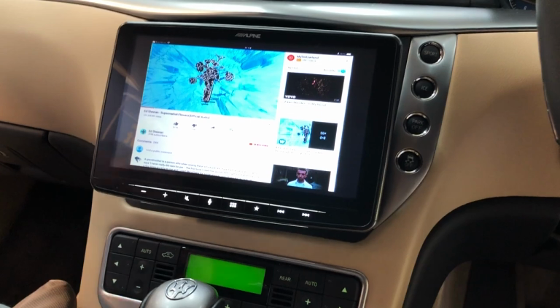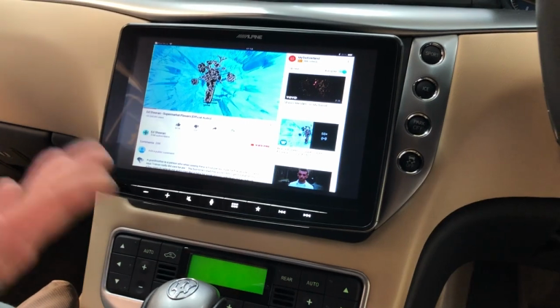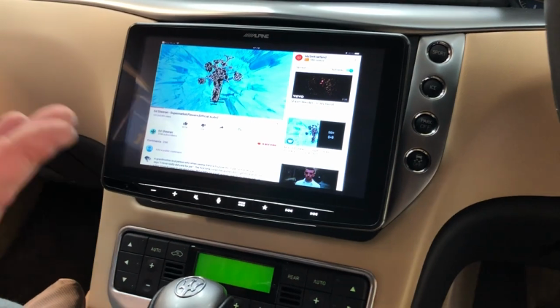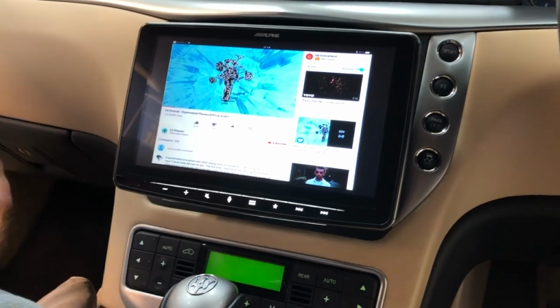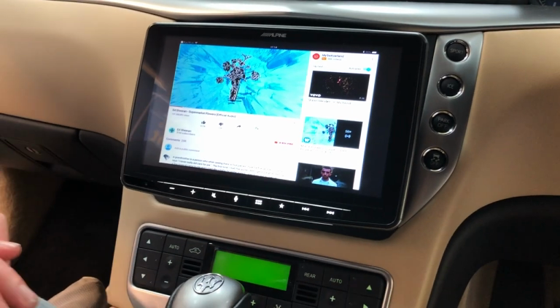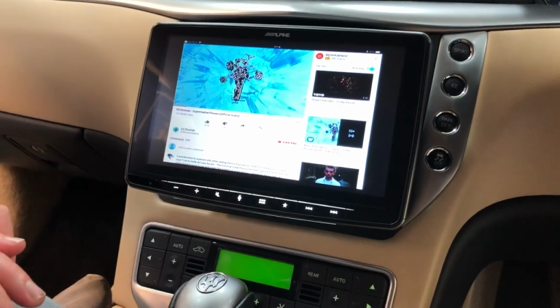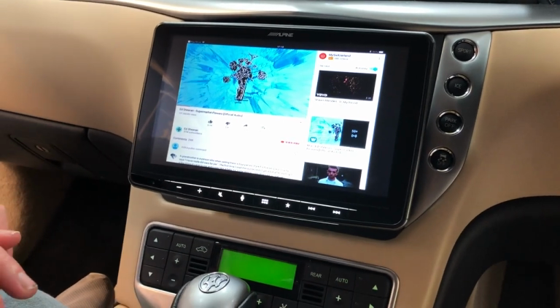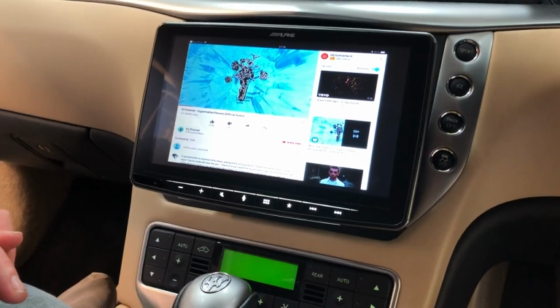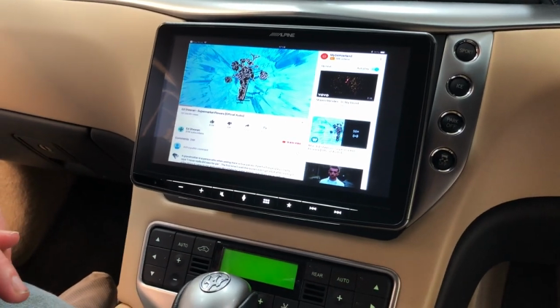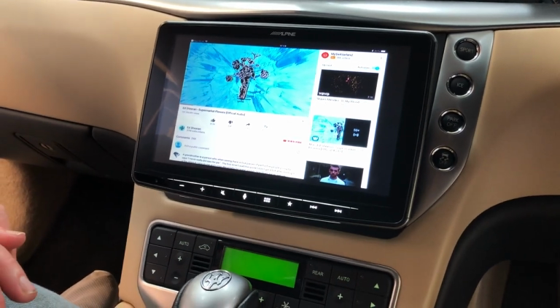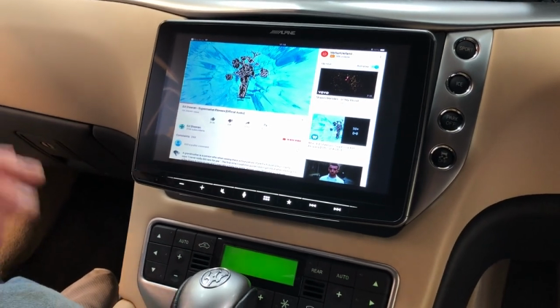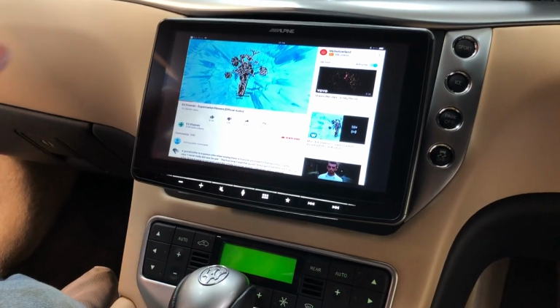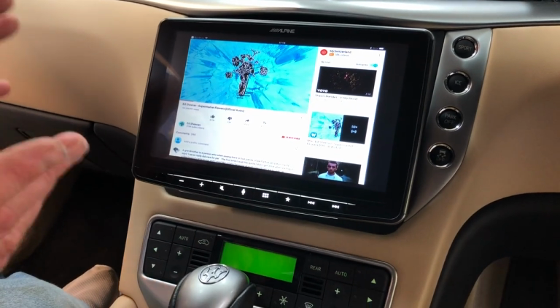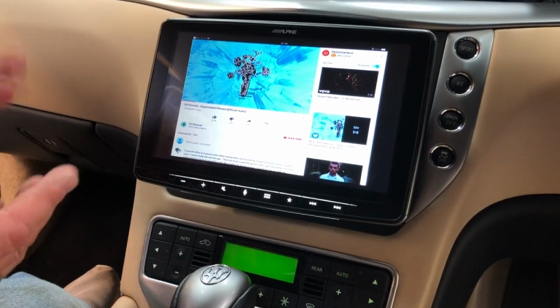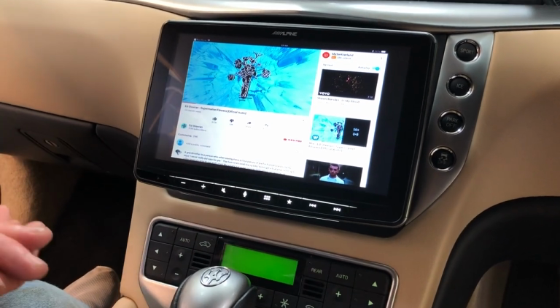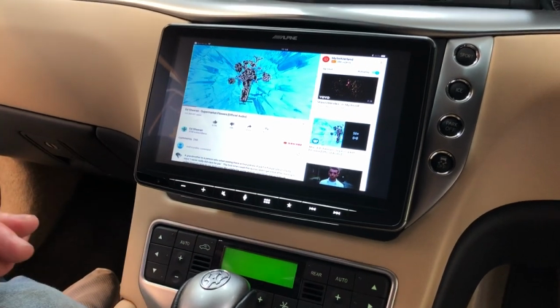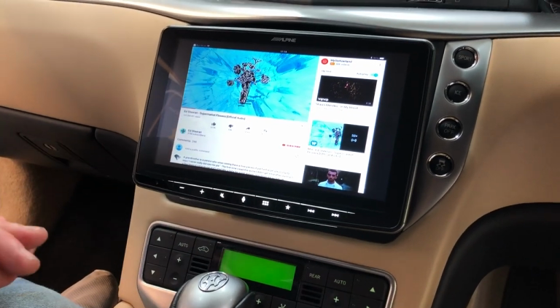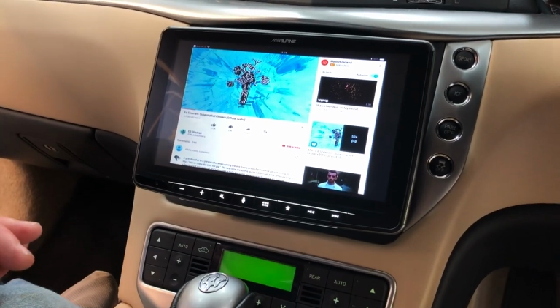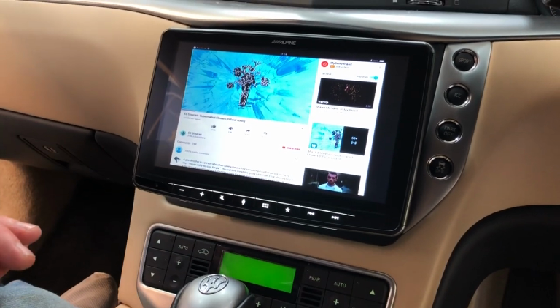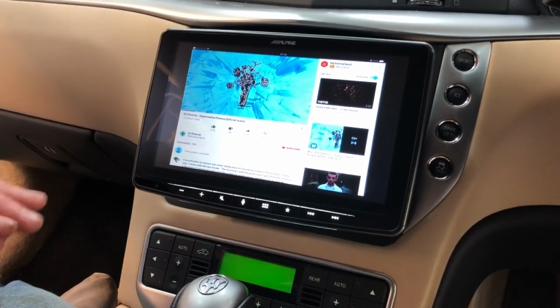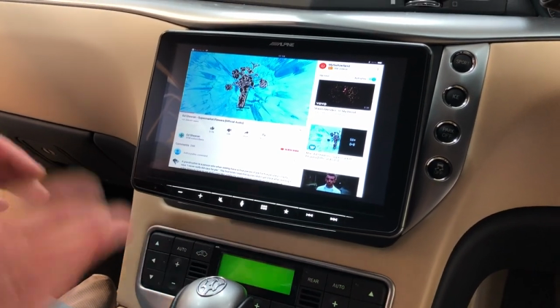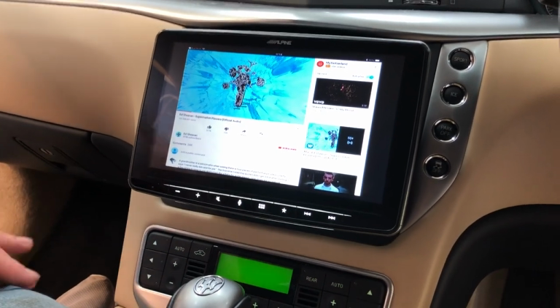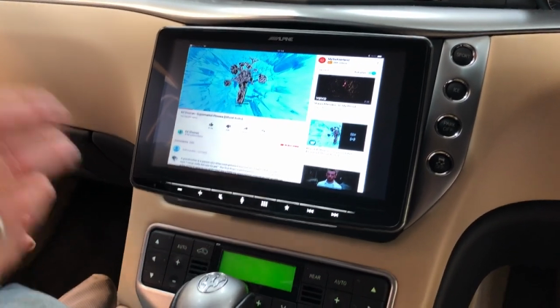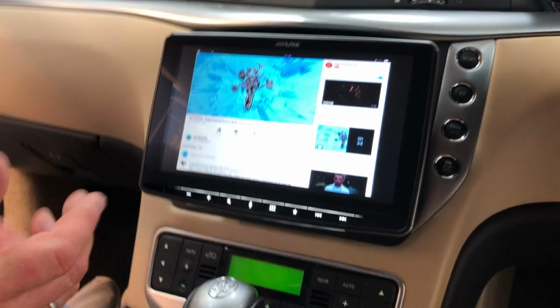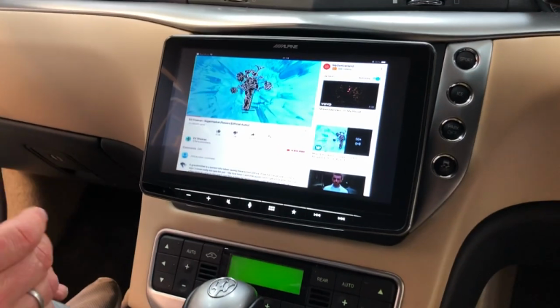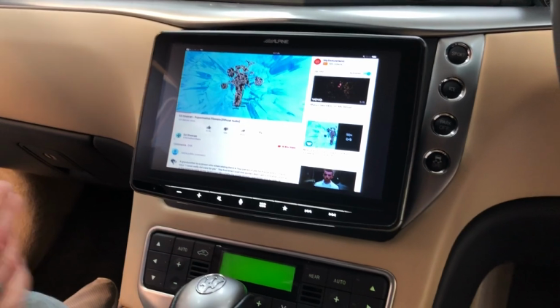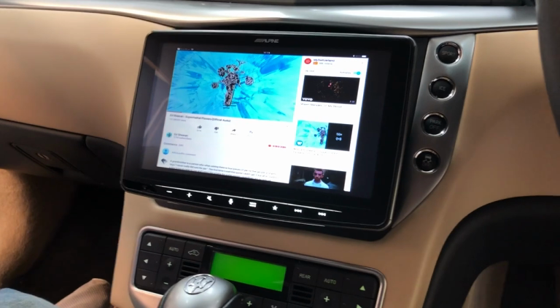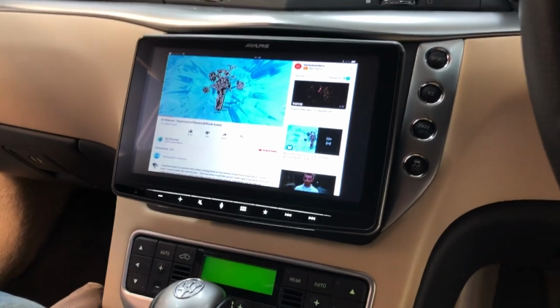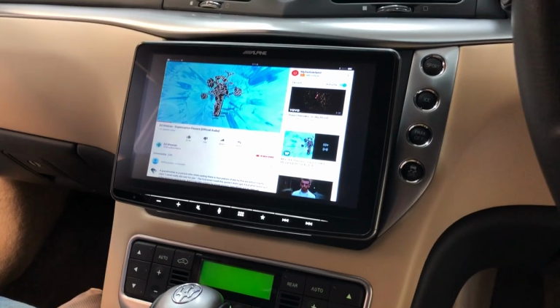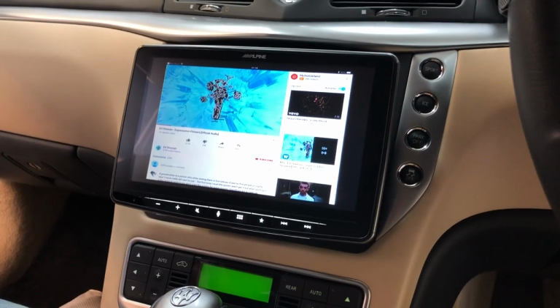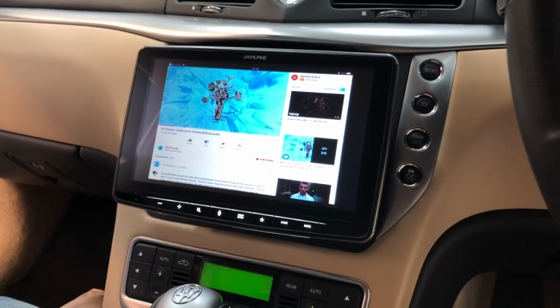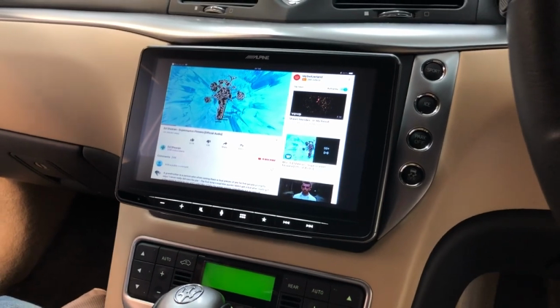The sound quality is absolutely amazing. We've also added a reverse camera to this car, which I can't show you because I'm sitting on the wrong side and the ignition's not on.